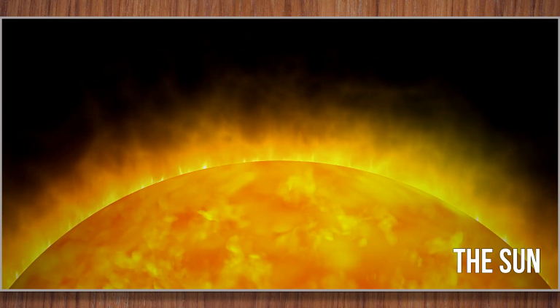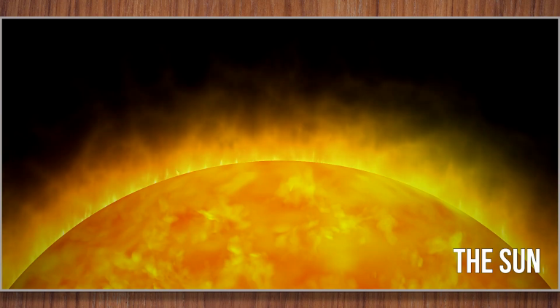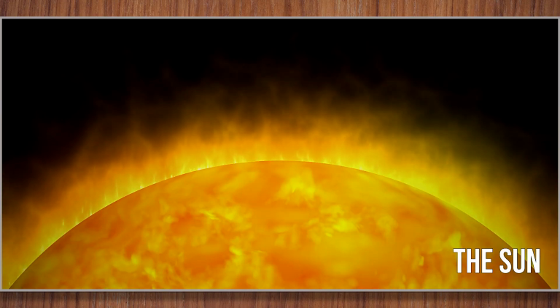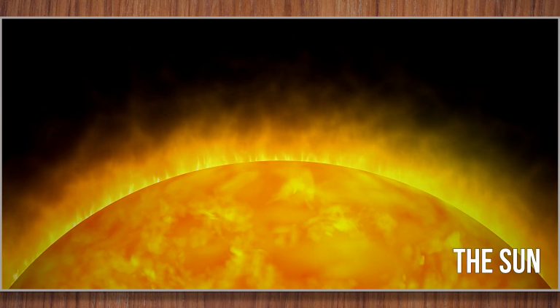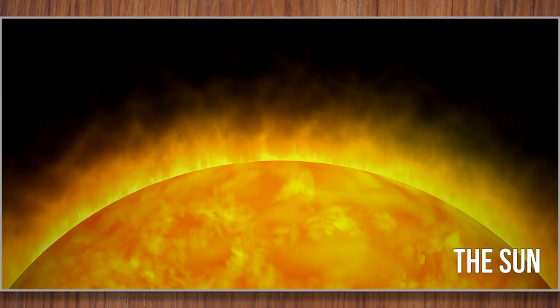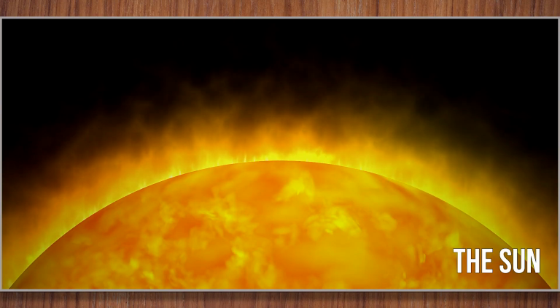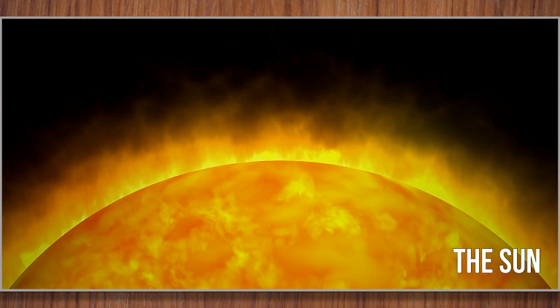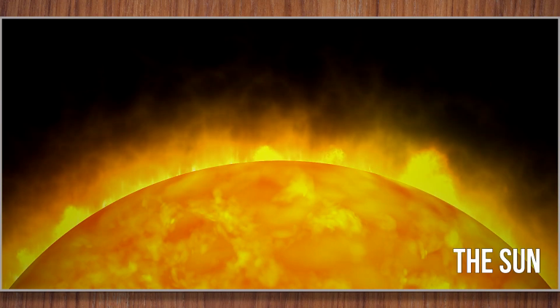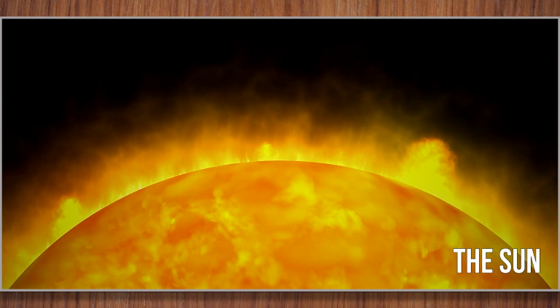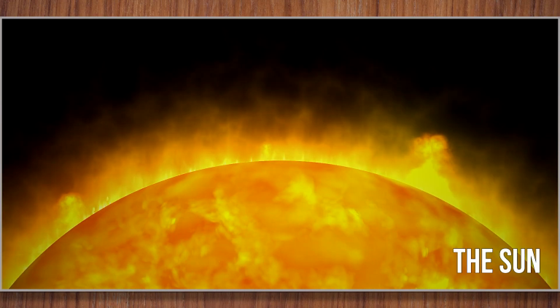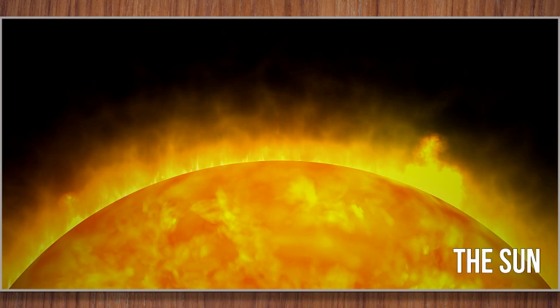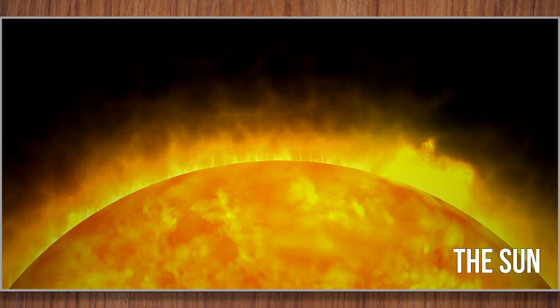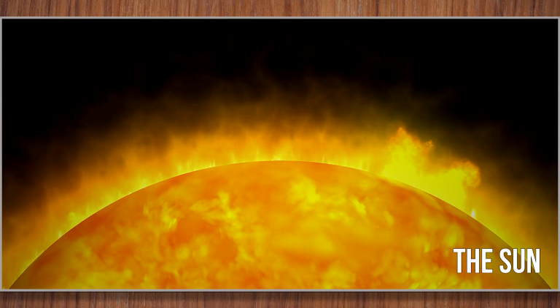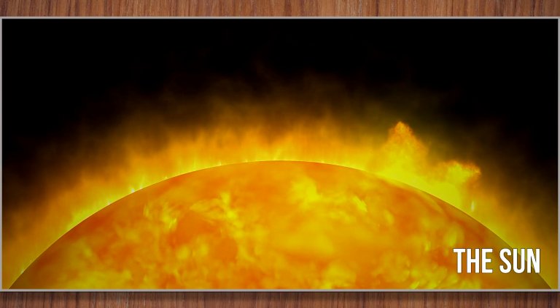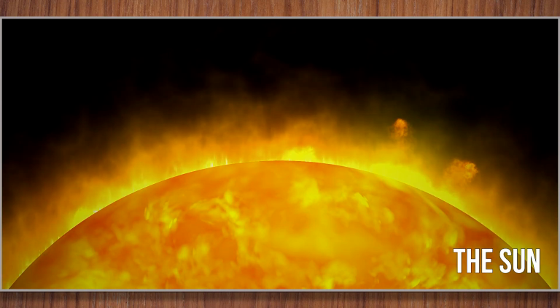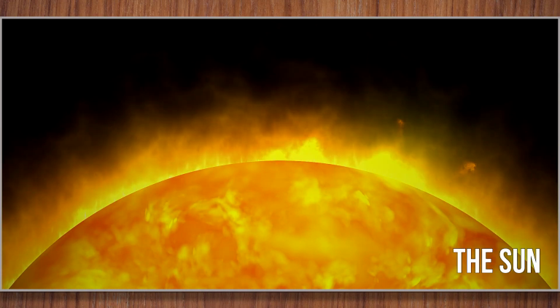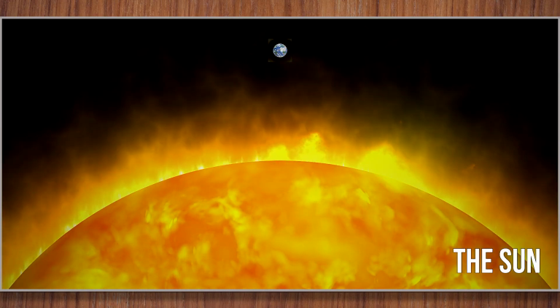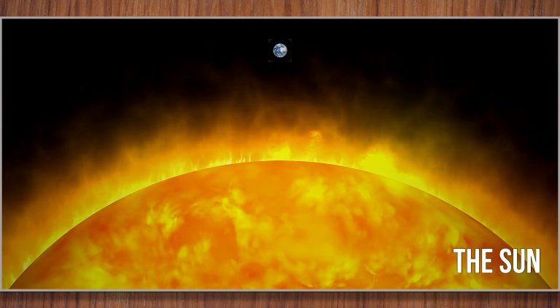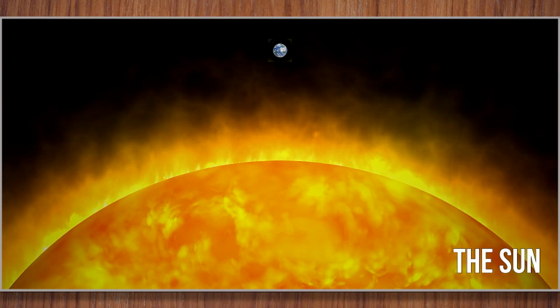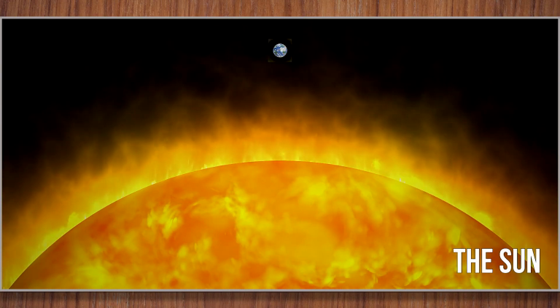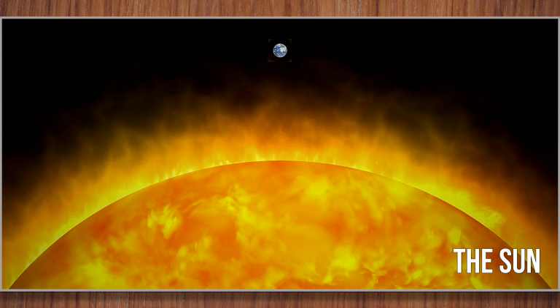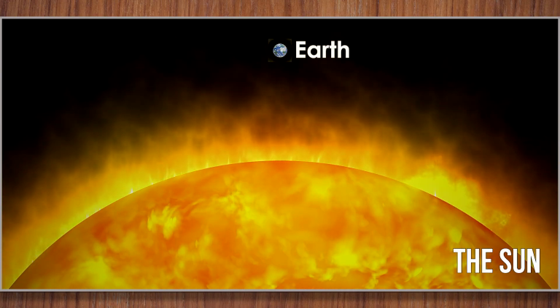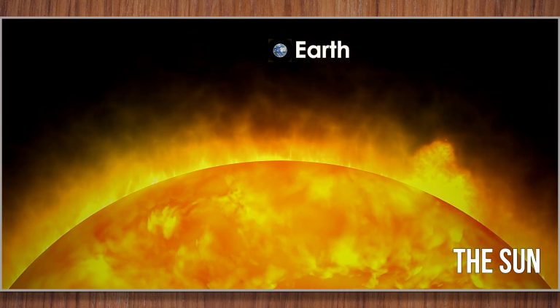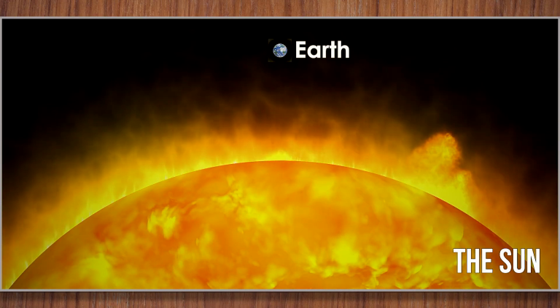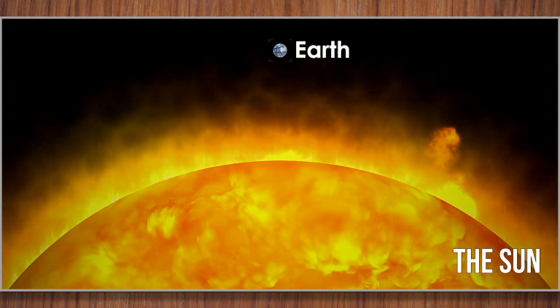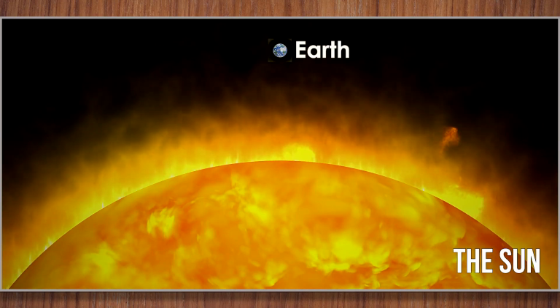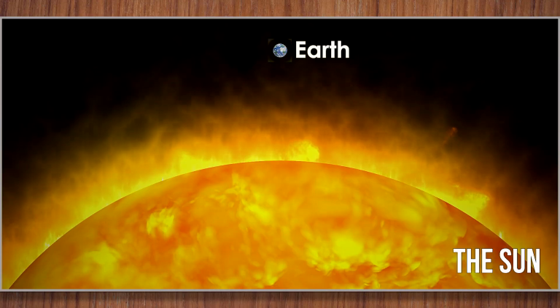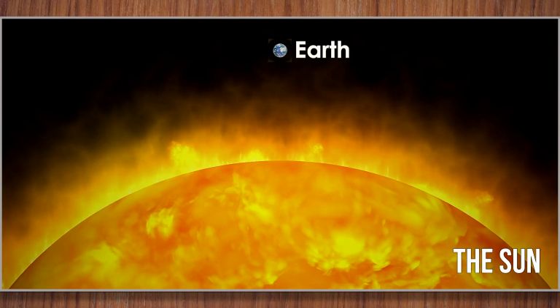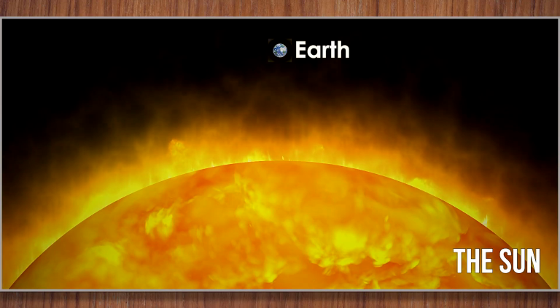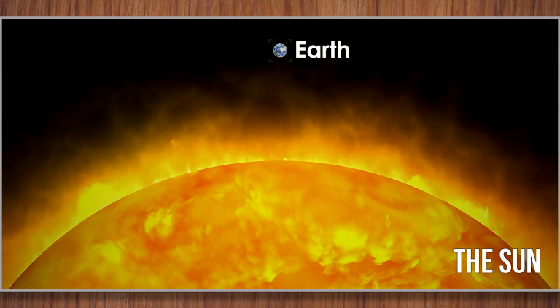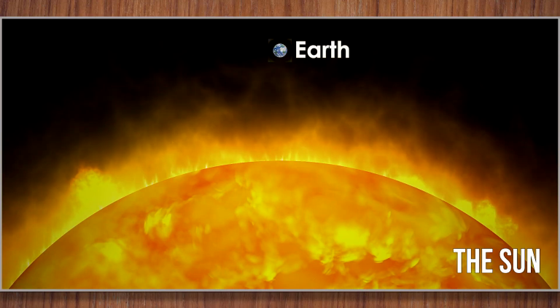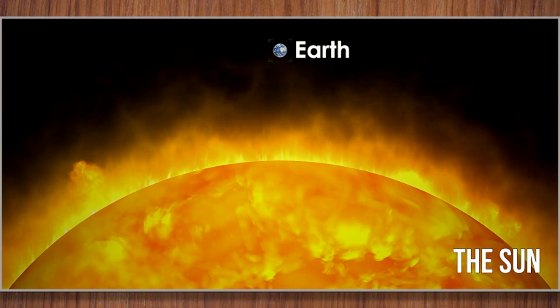Did you know the sun is so big that more than a million Earths could fit inside it?